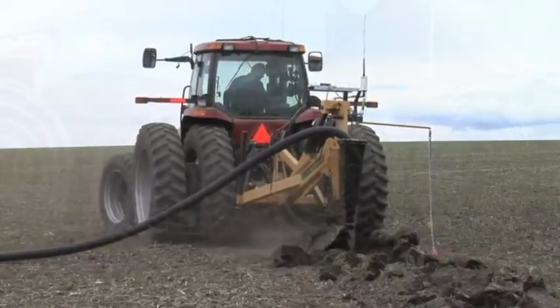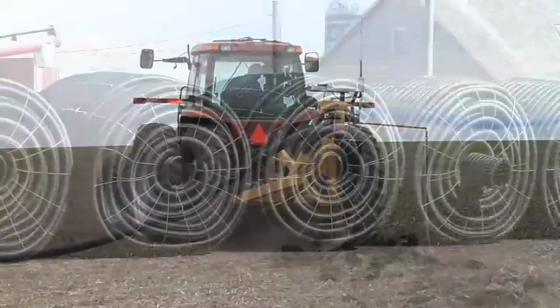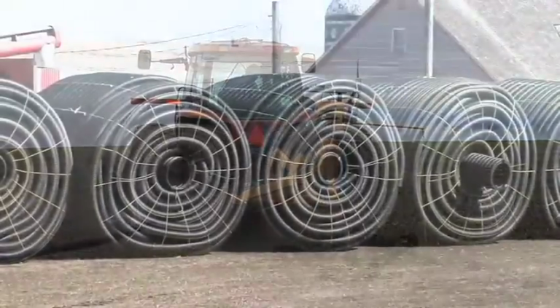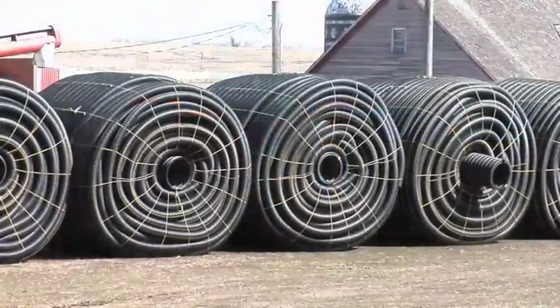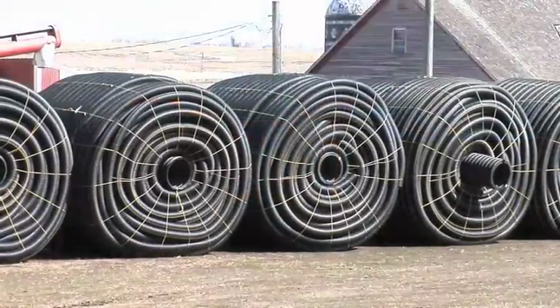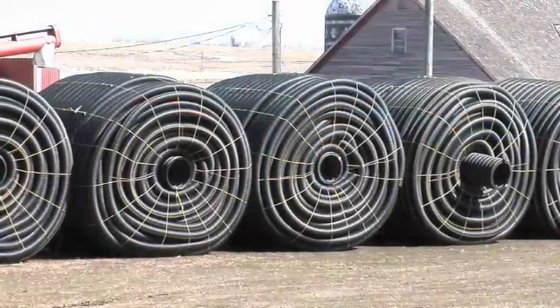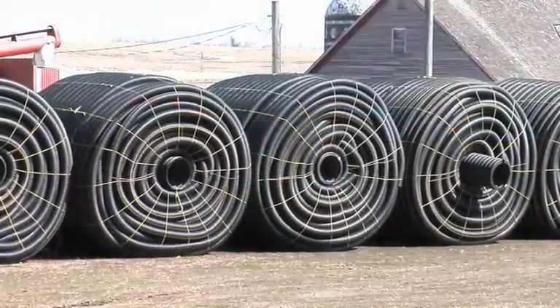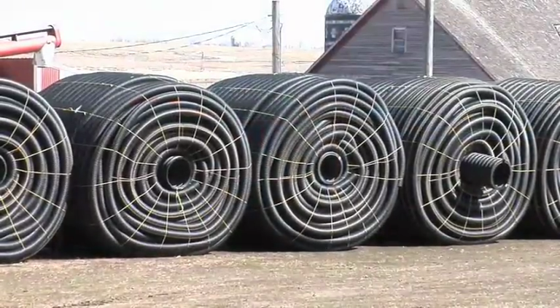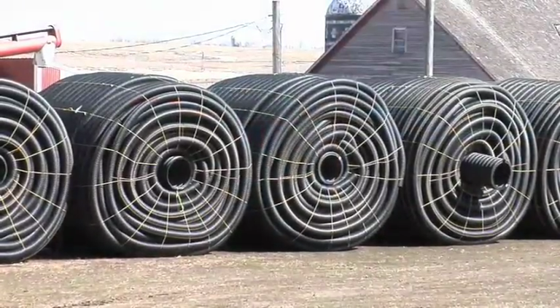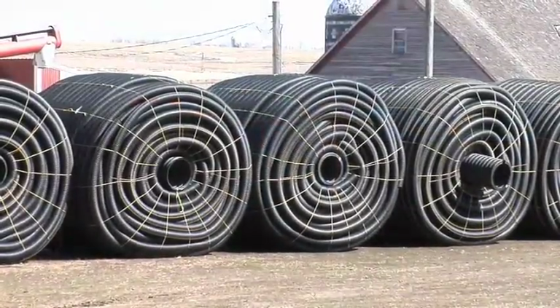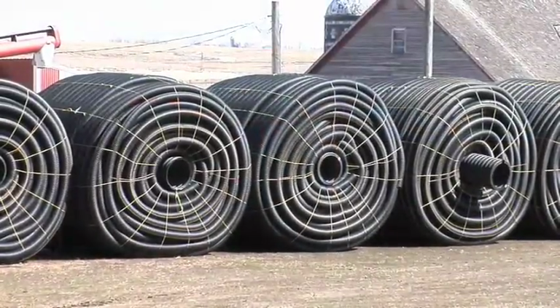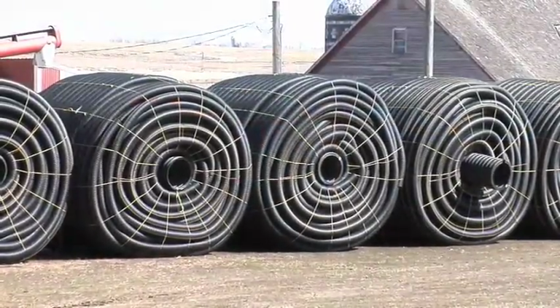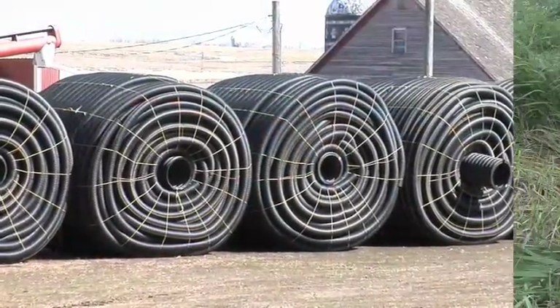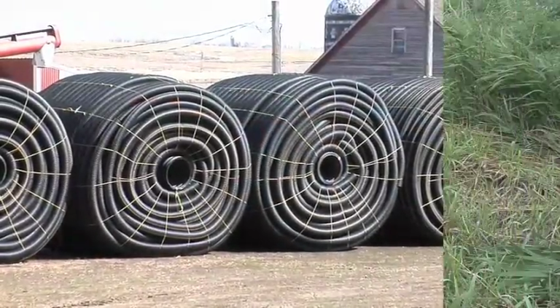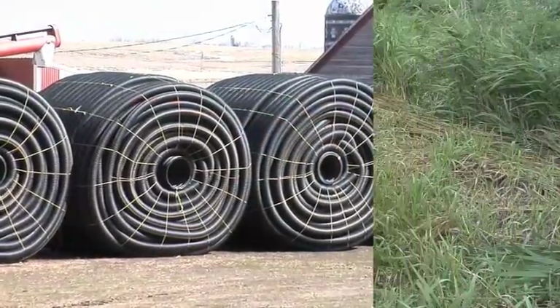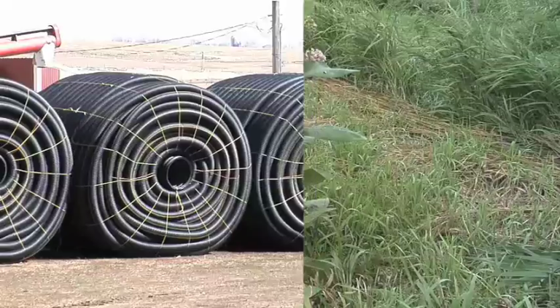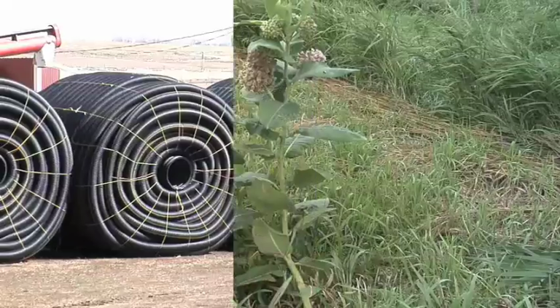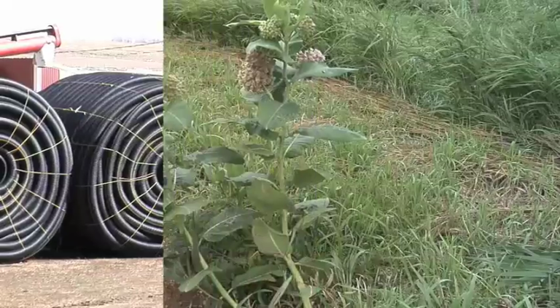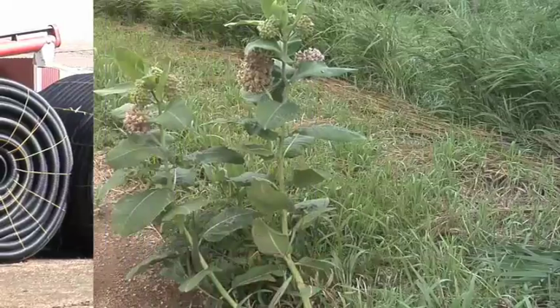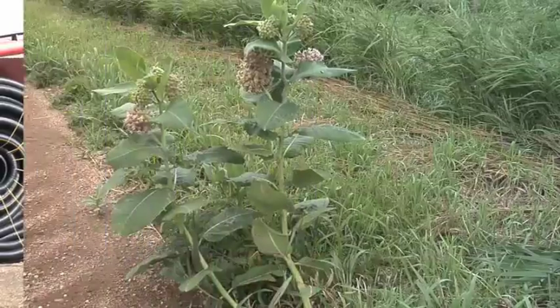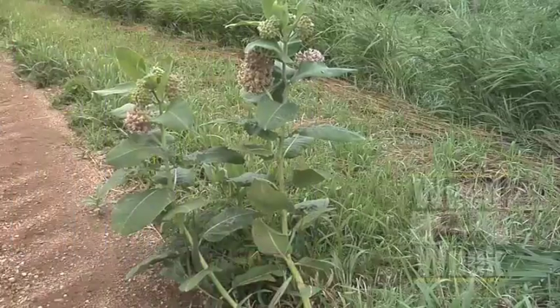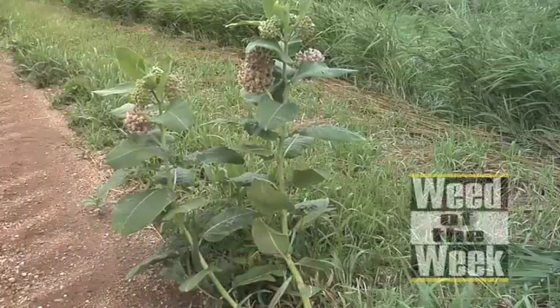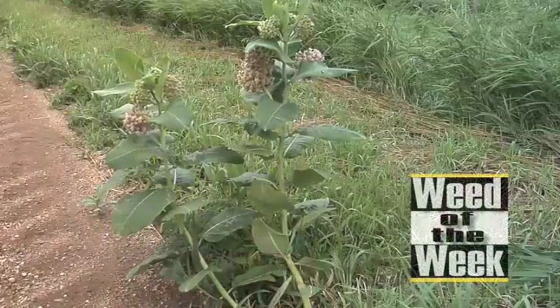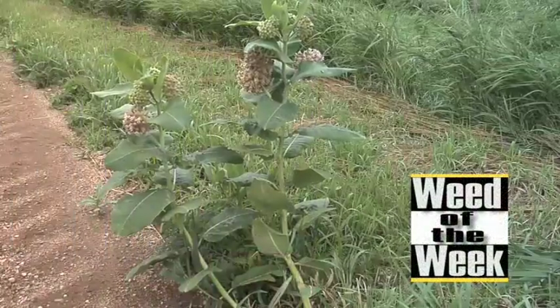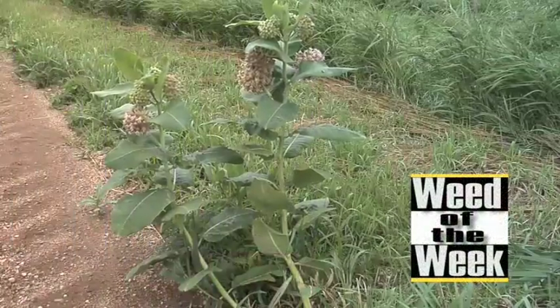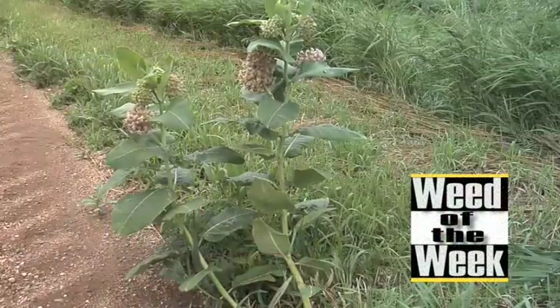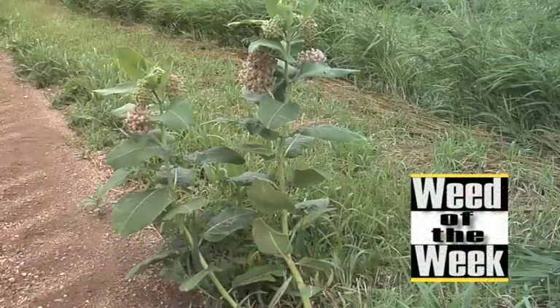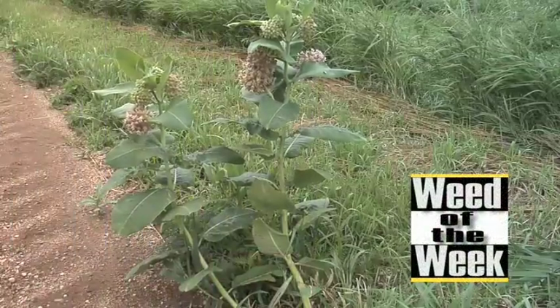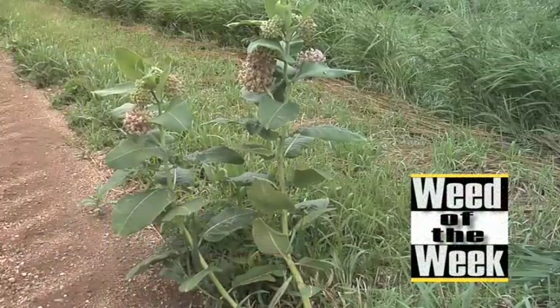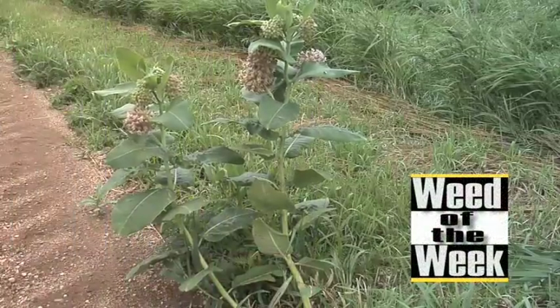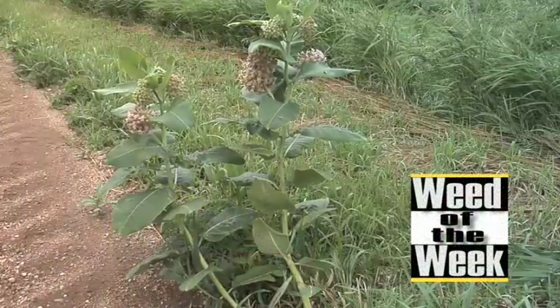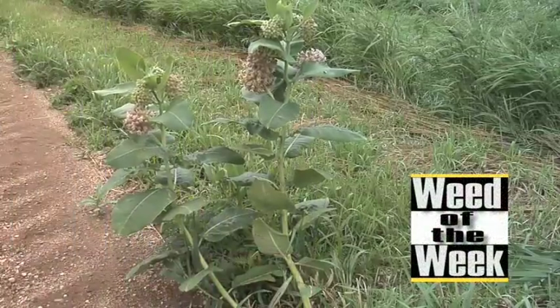Drainage tile can definitely improve yields, and so can weed control — we'll show you our weed of the week coming up next.